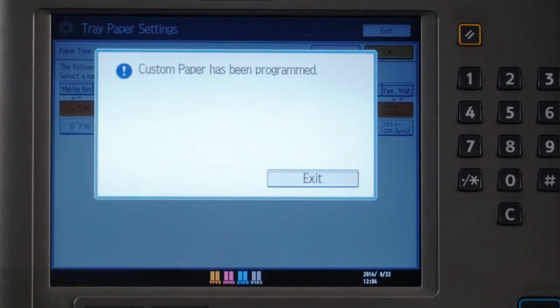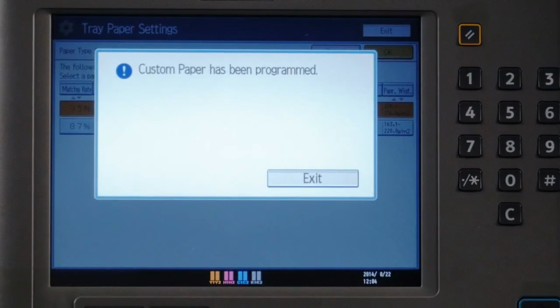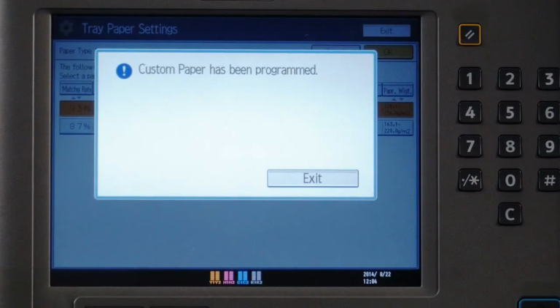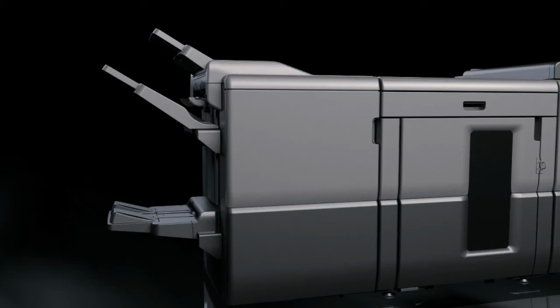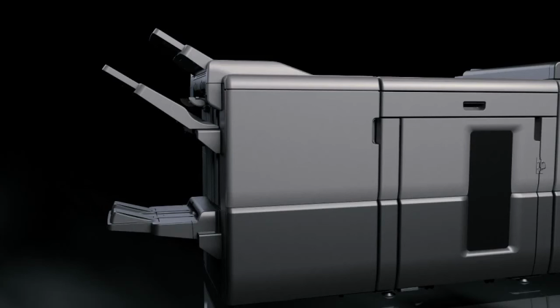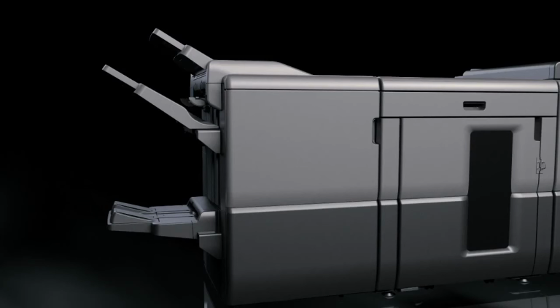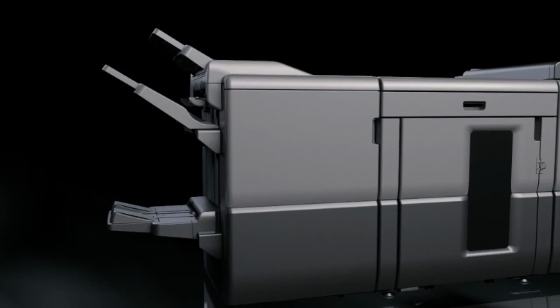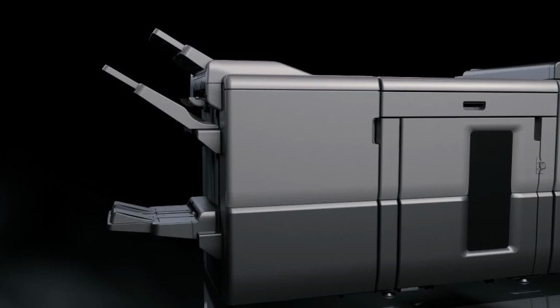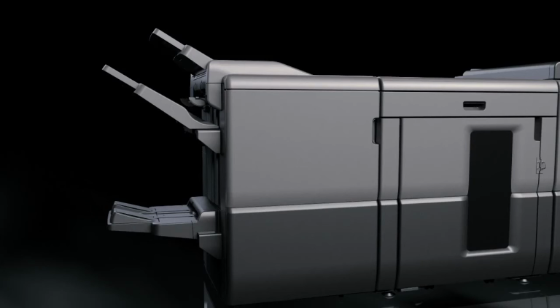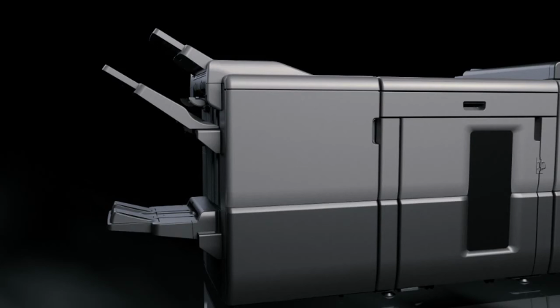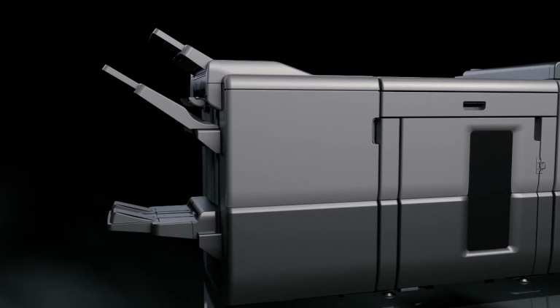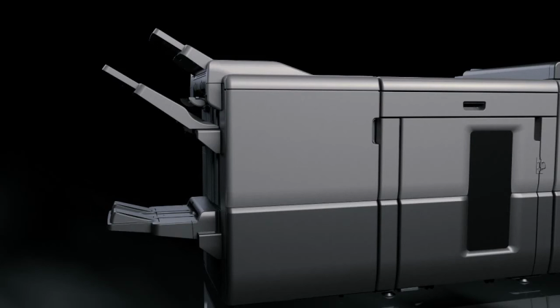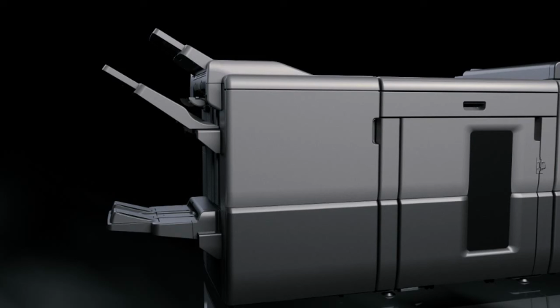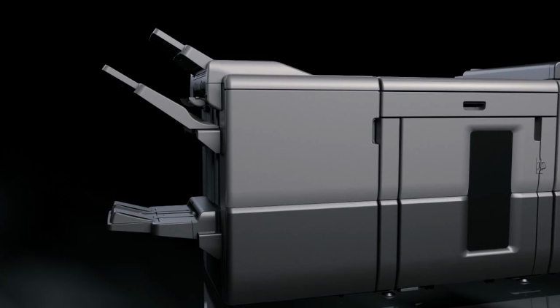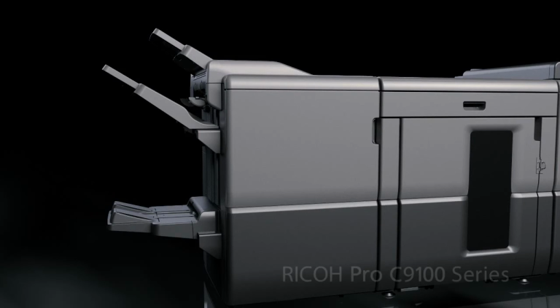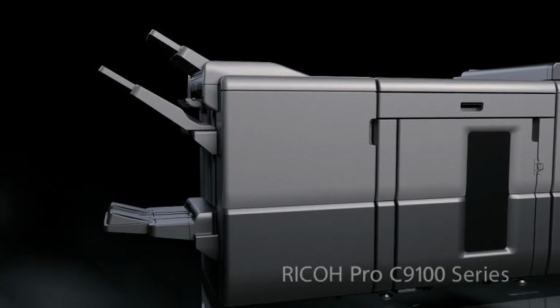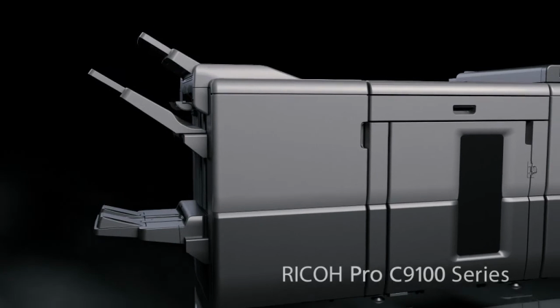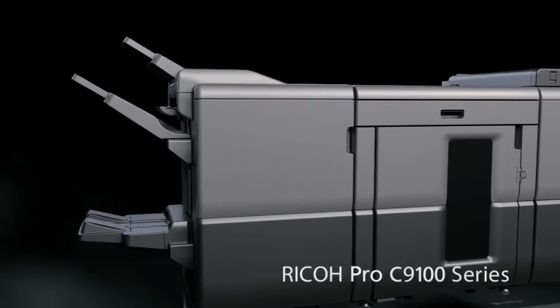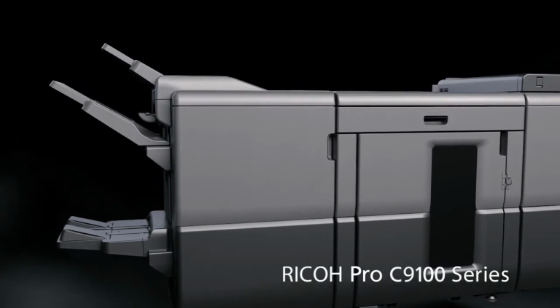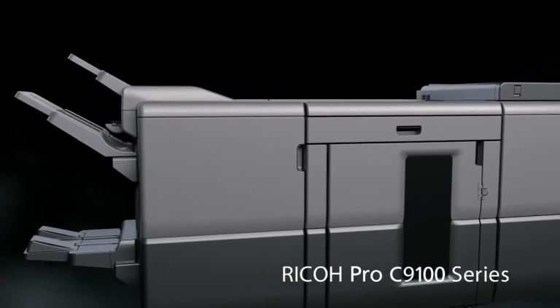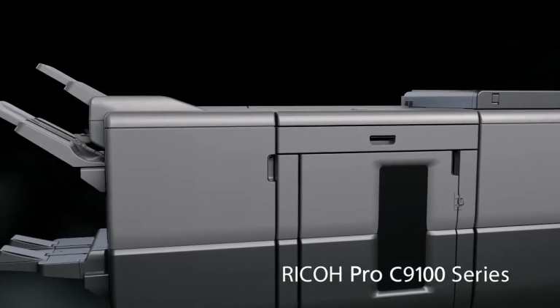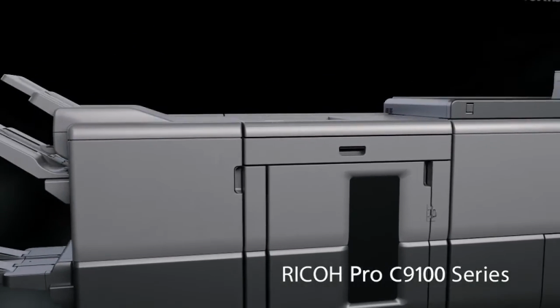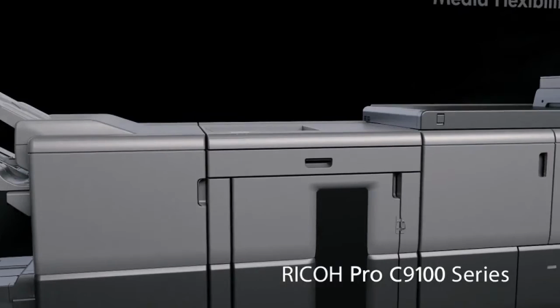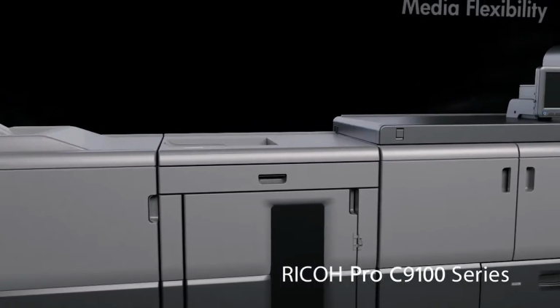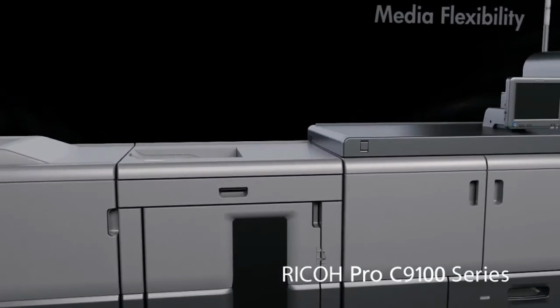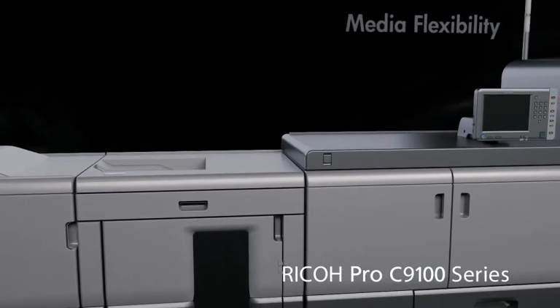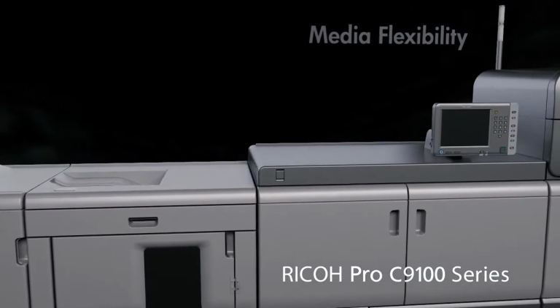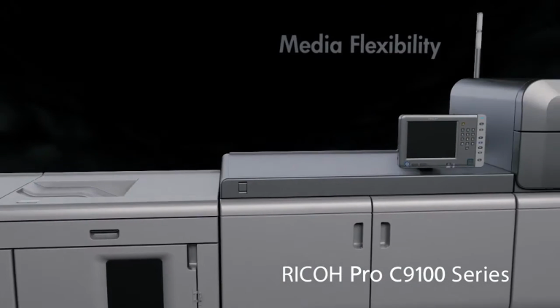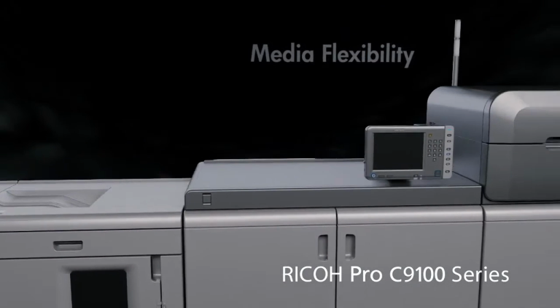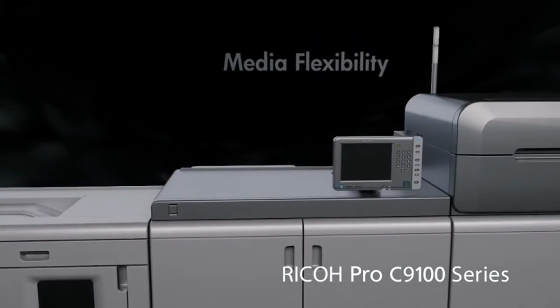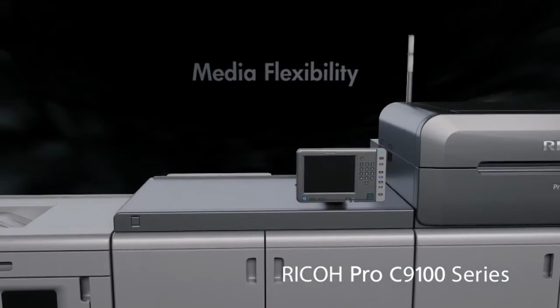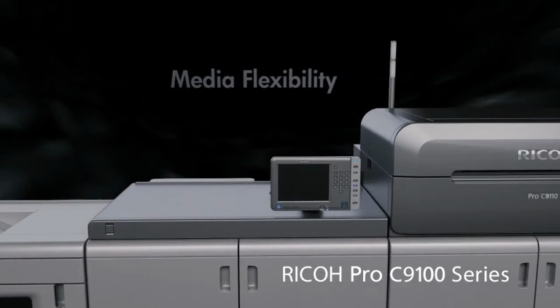A machine that expands and creates new business — the Ricoh Pro C9100 series.